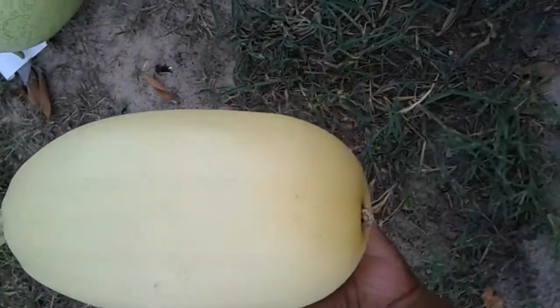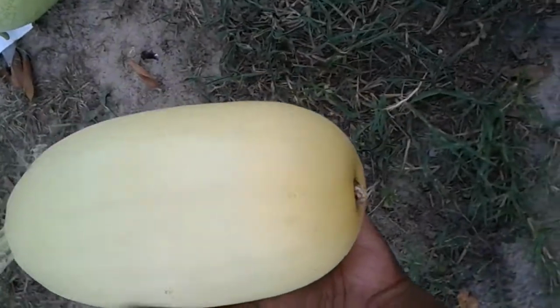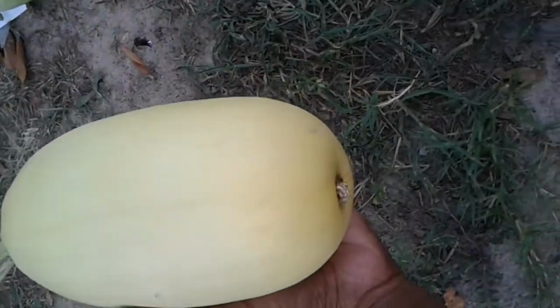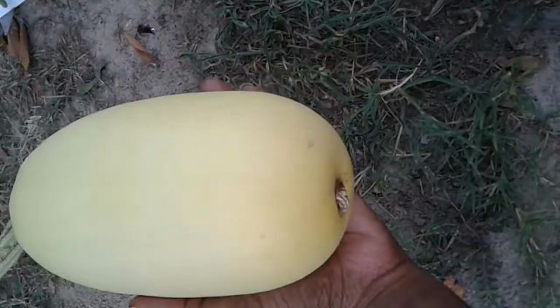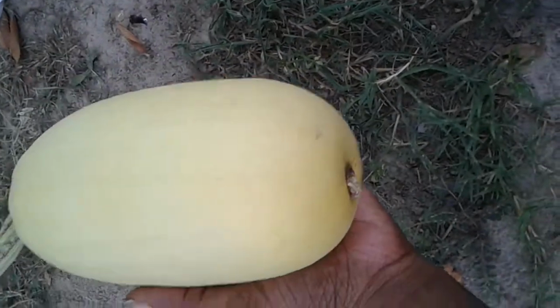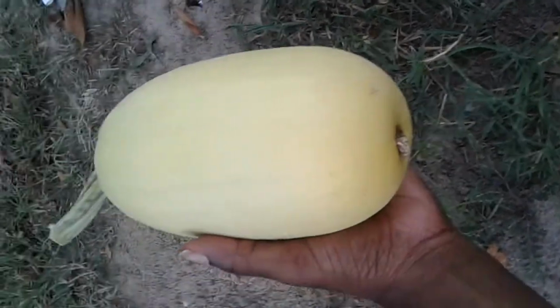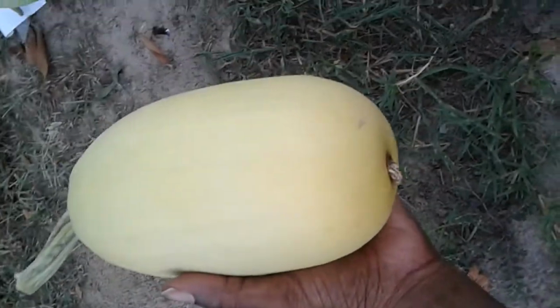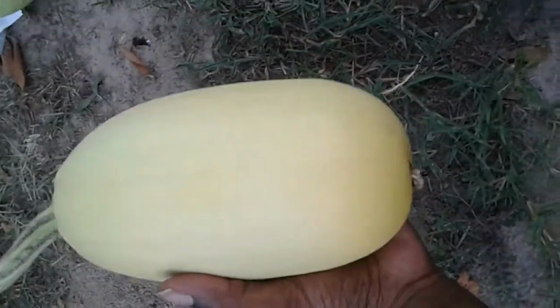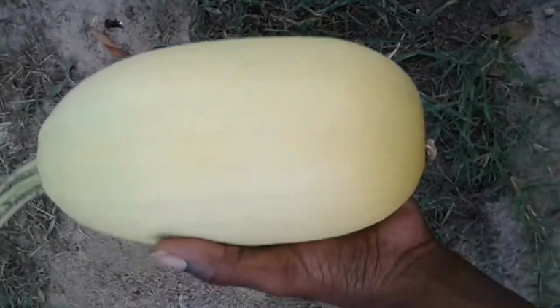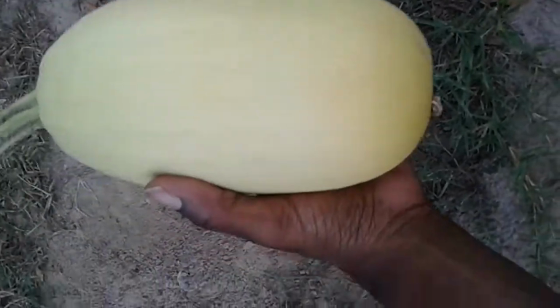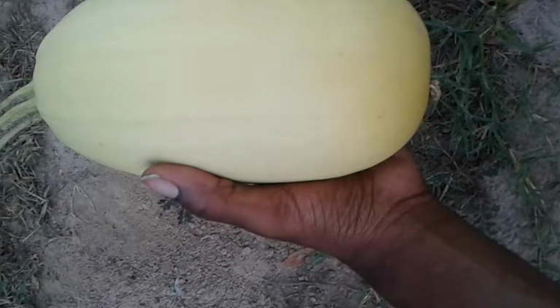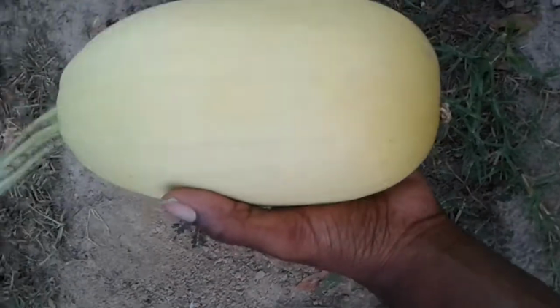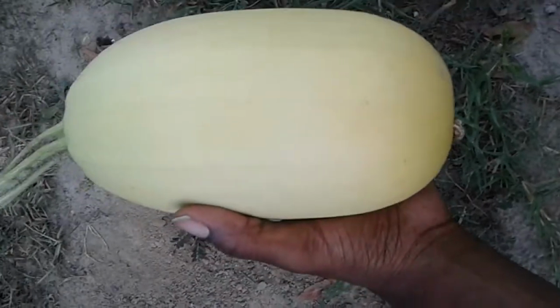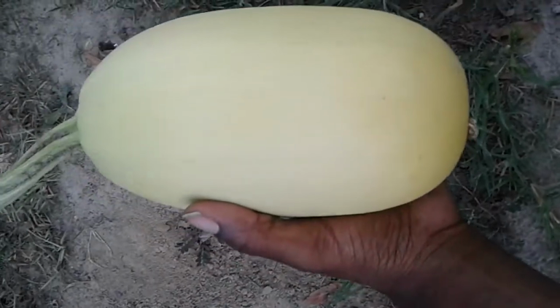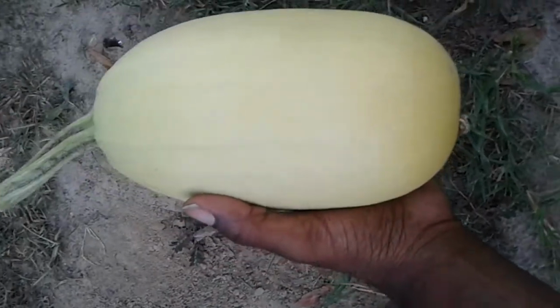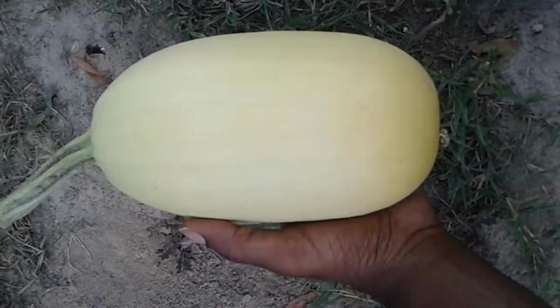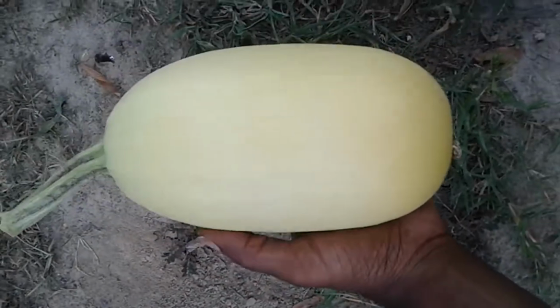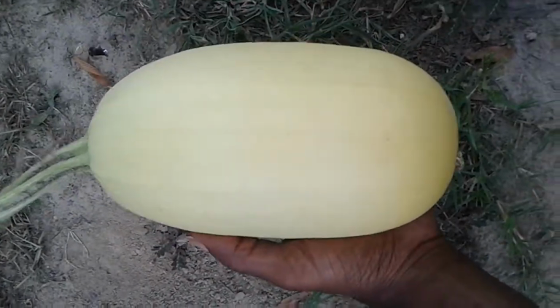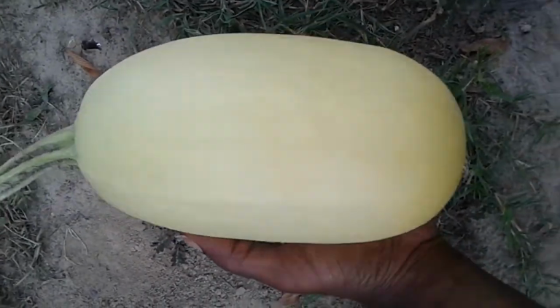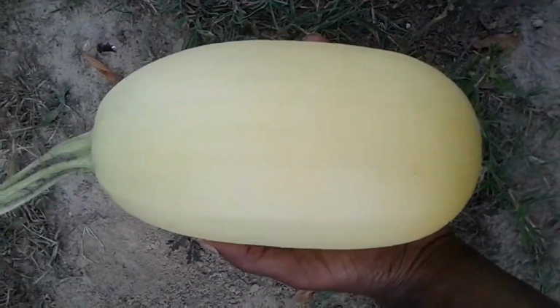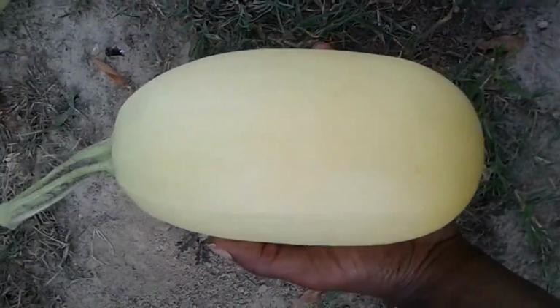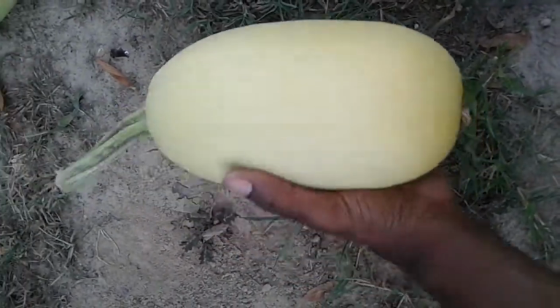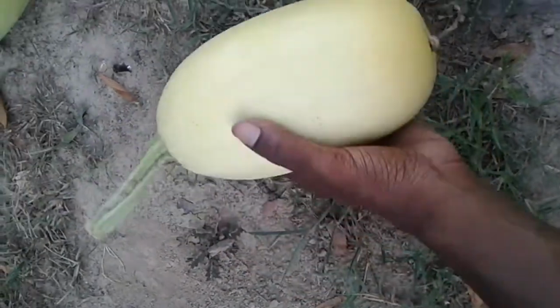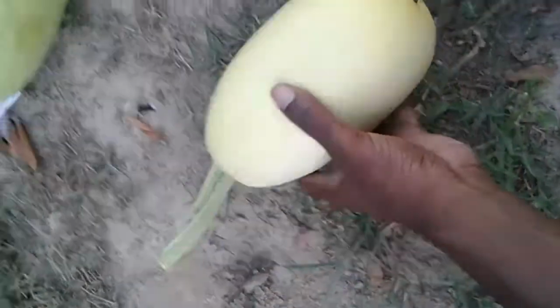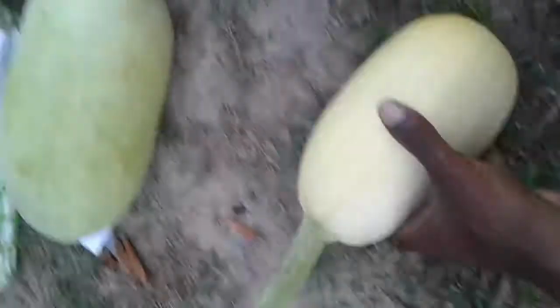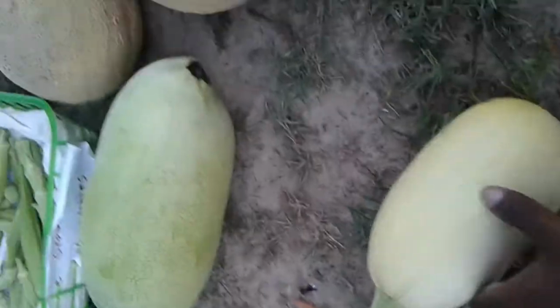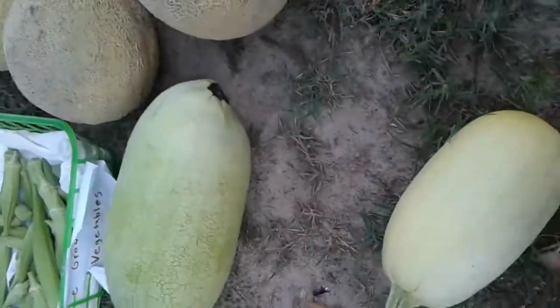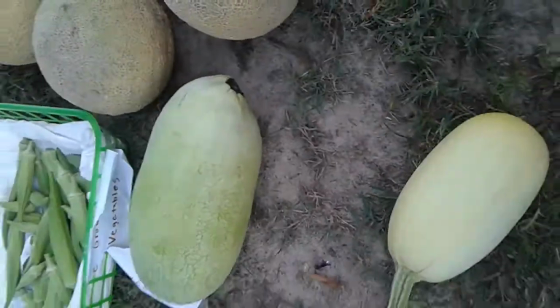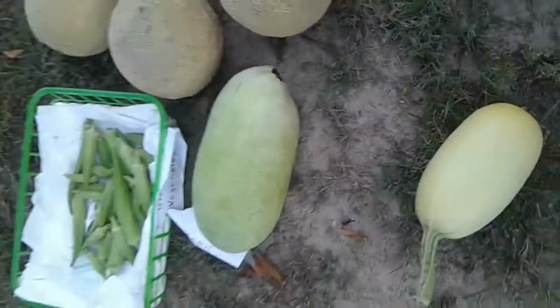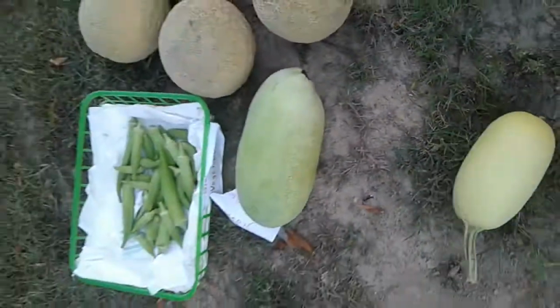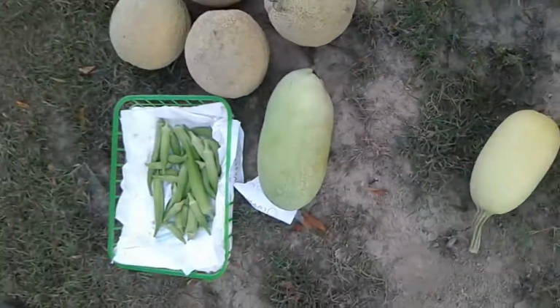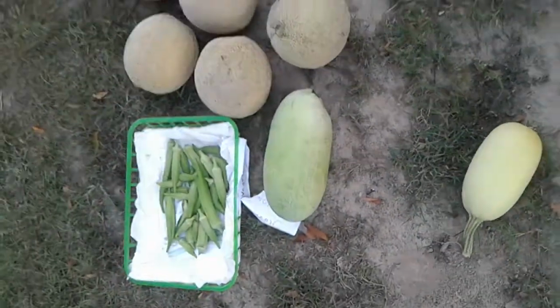On the countertop, and then when it's ready I'll eat it. Grow your own food.